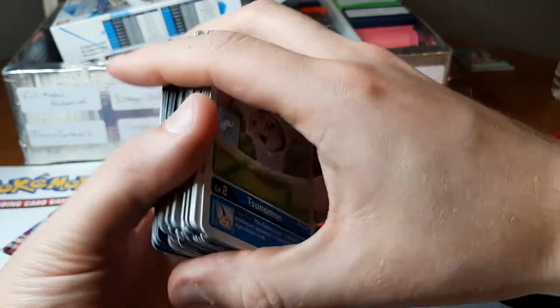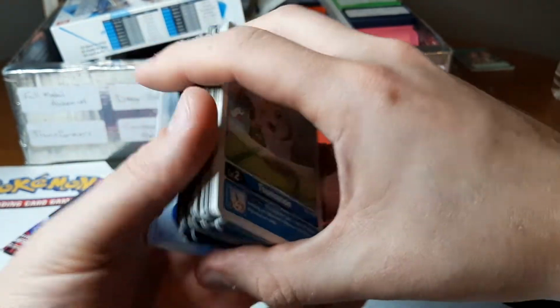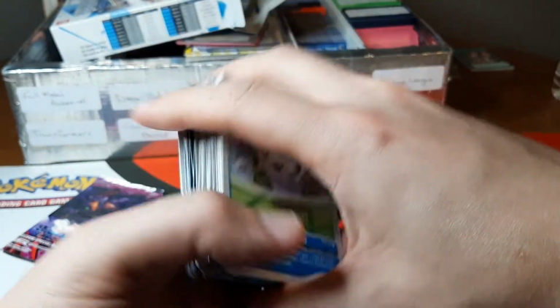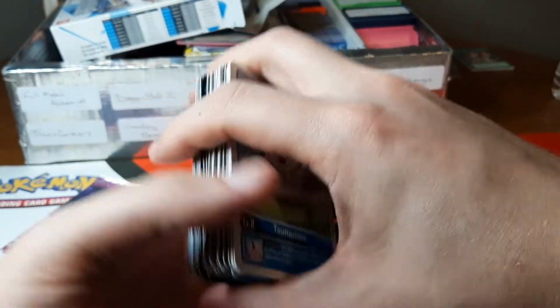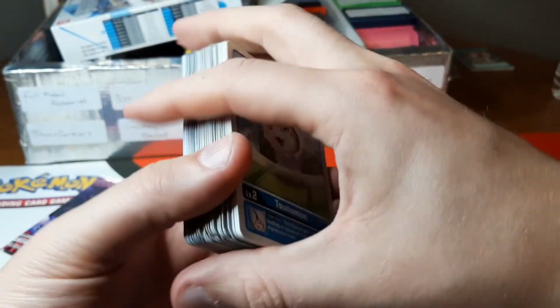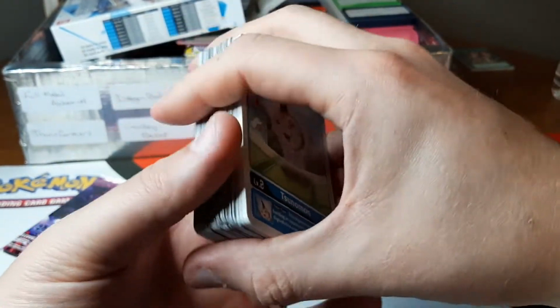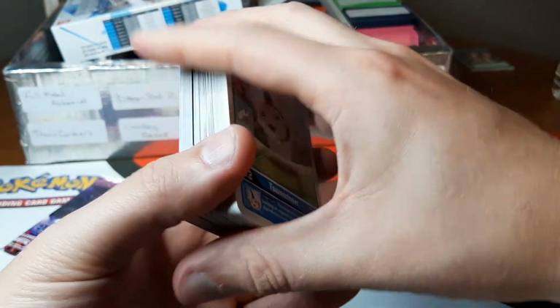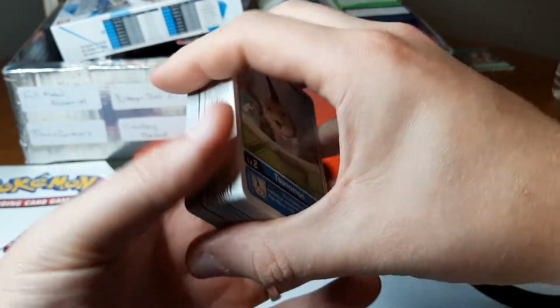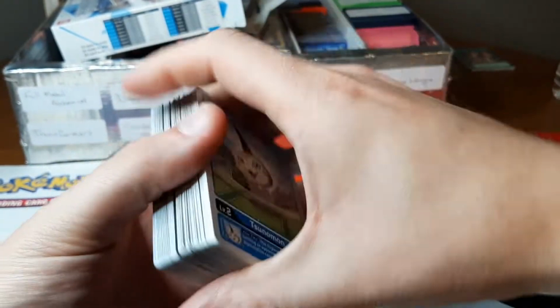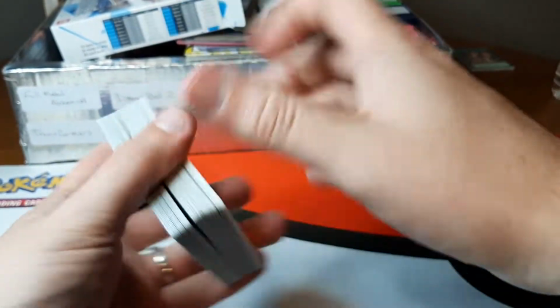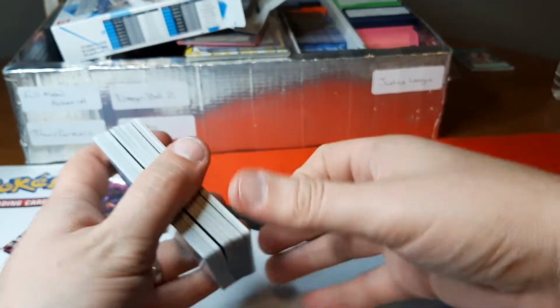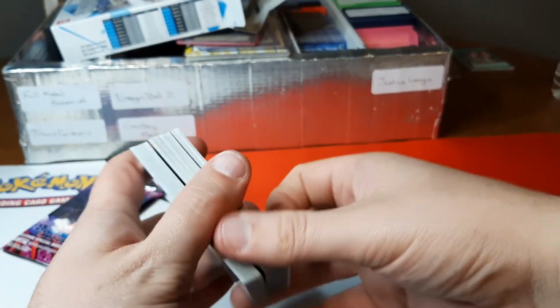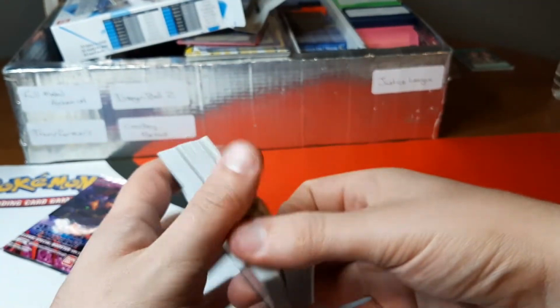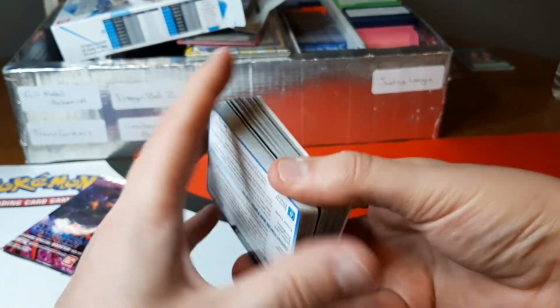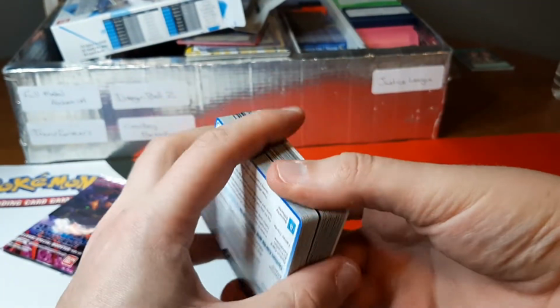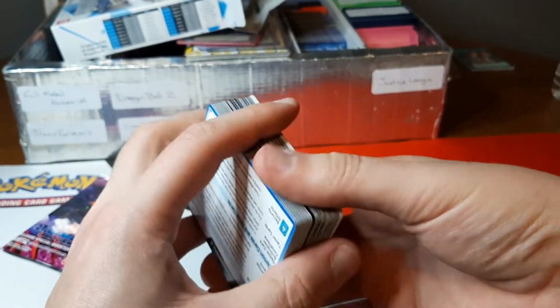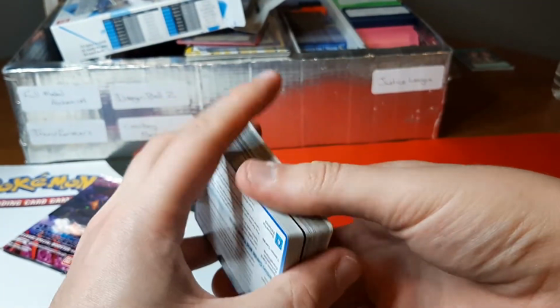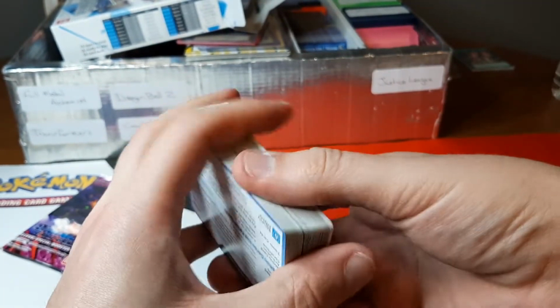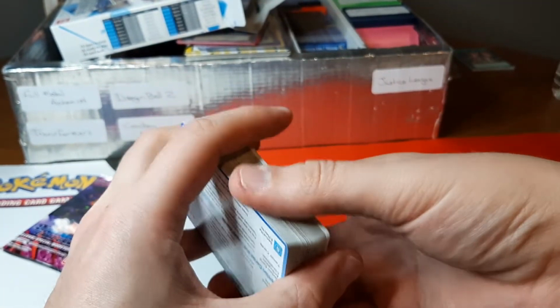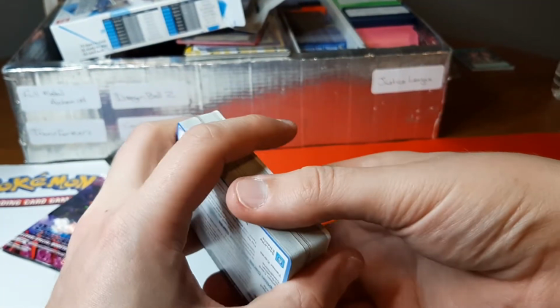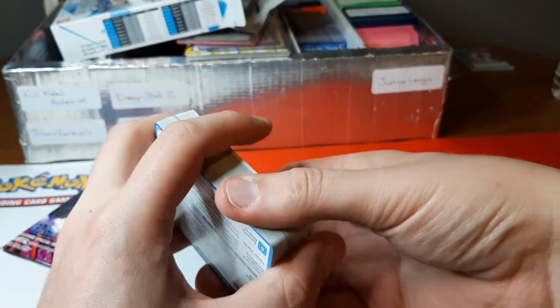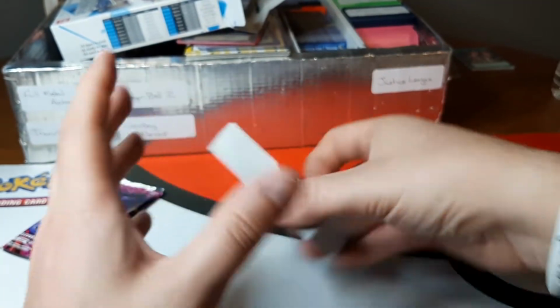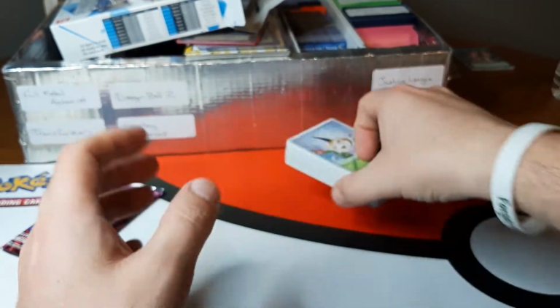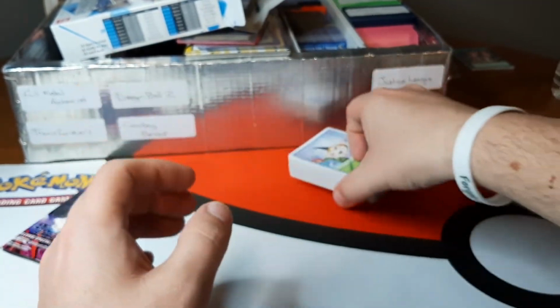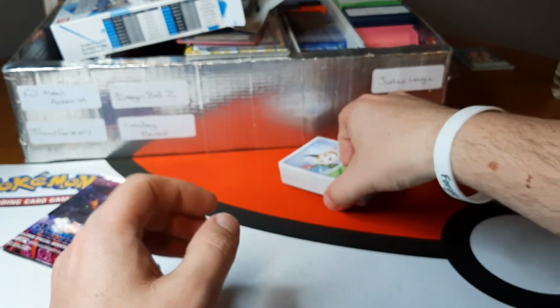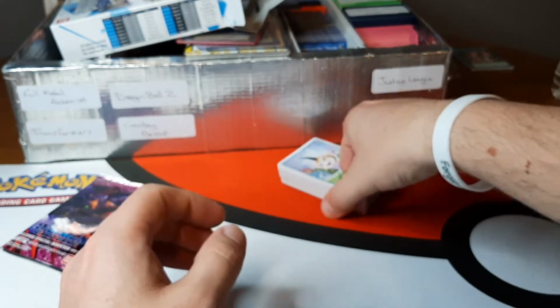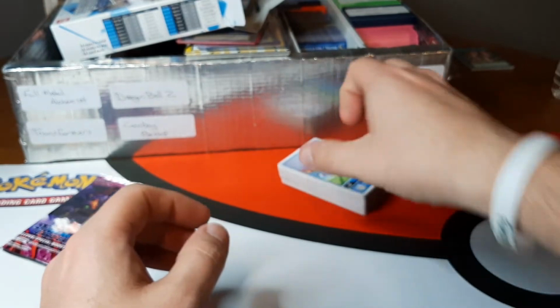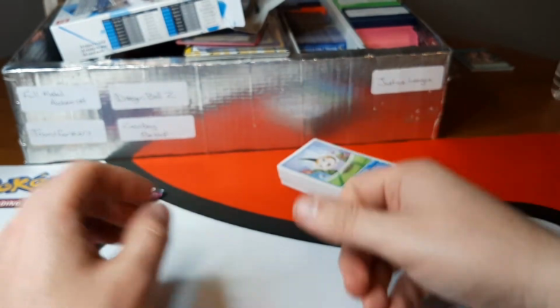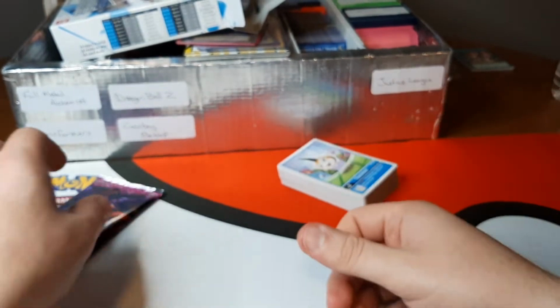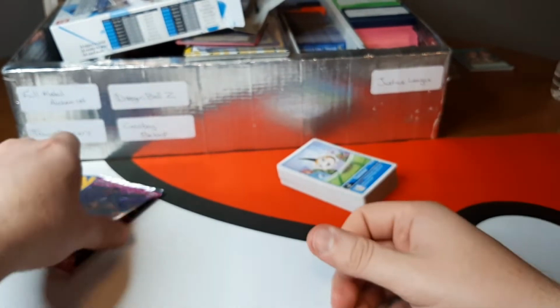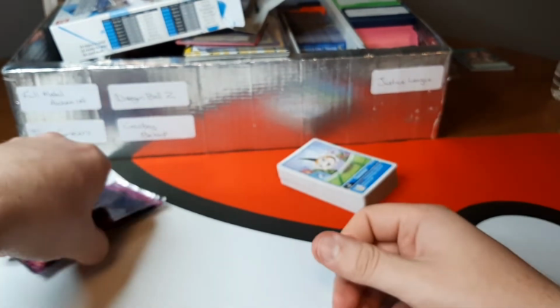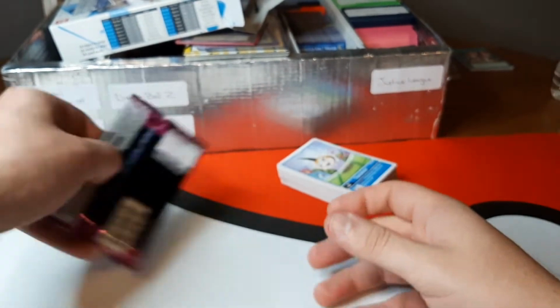All right, so that is the blue starter deck.